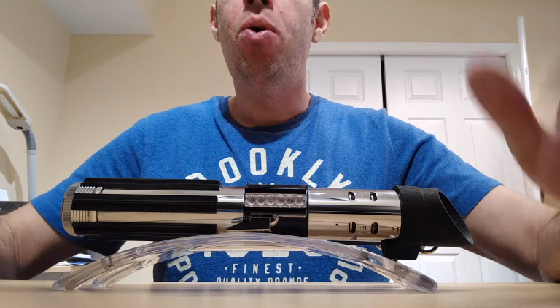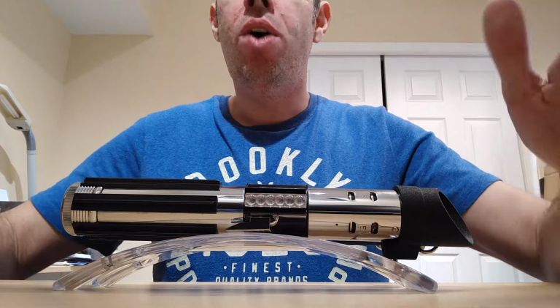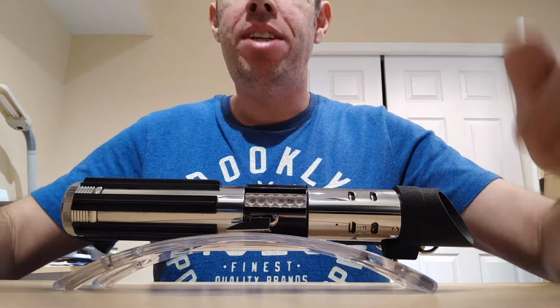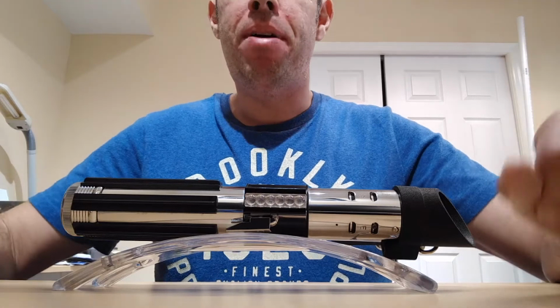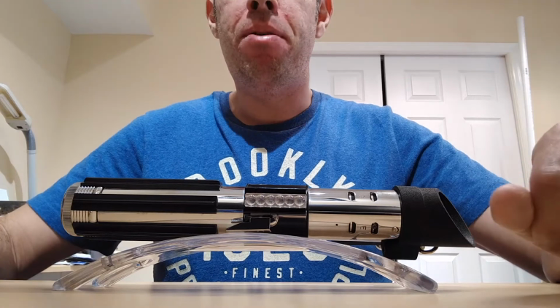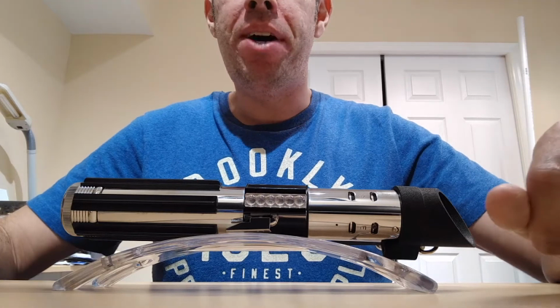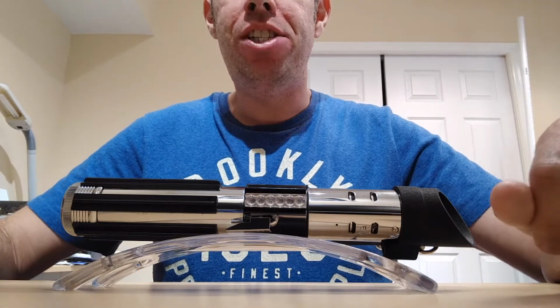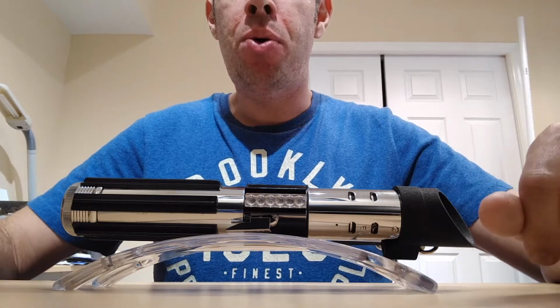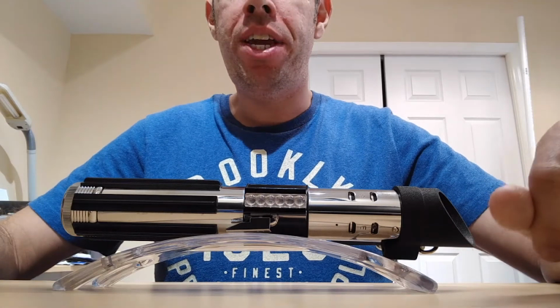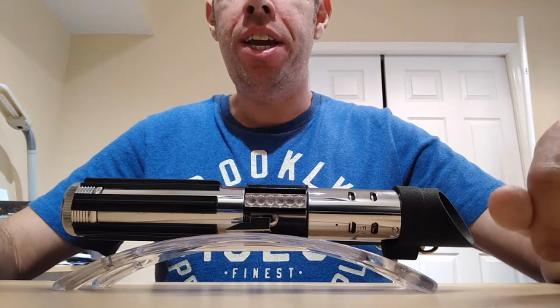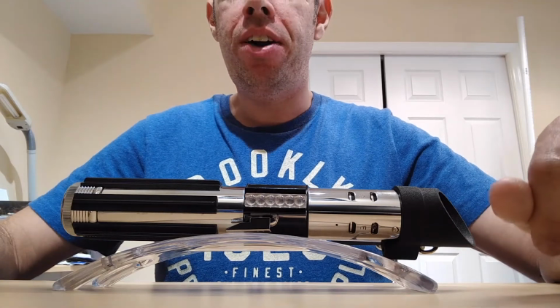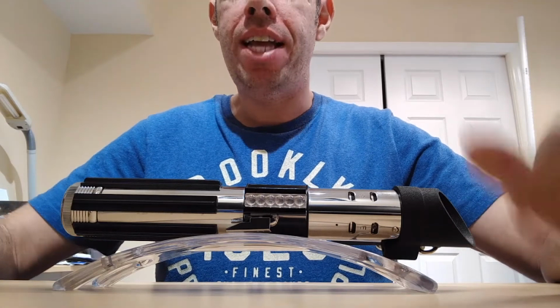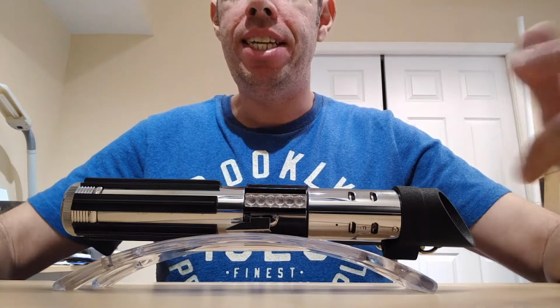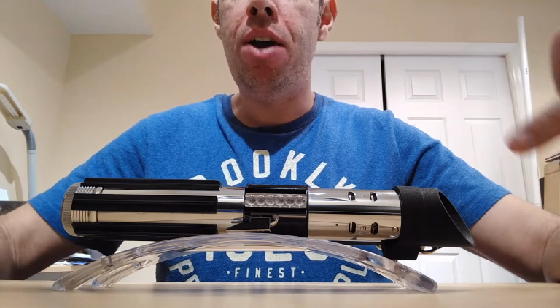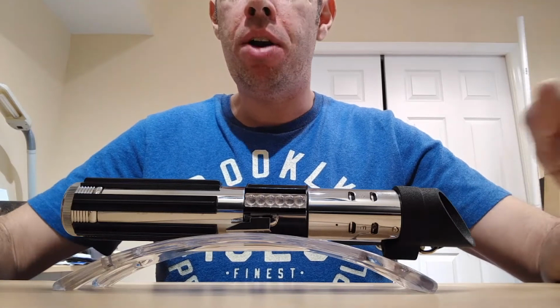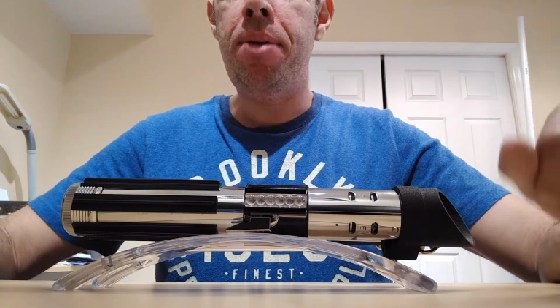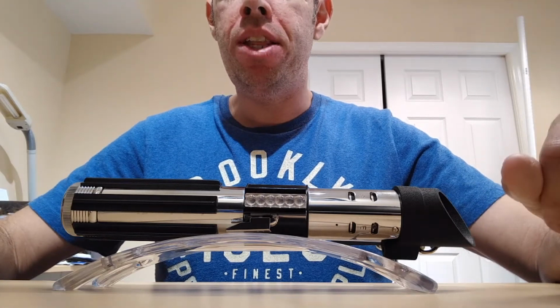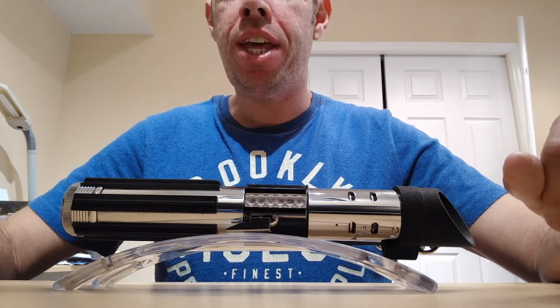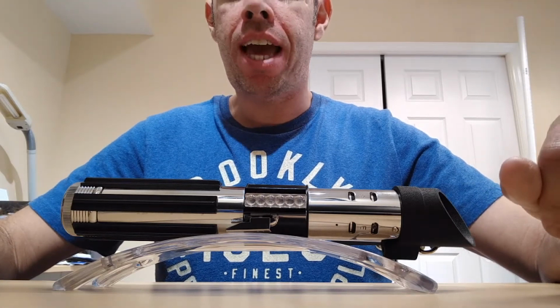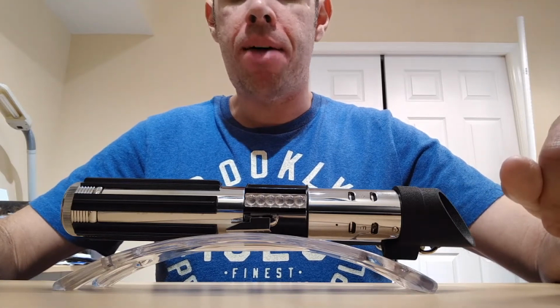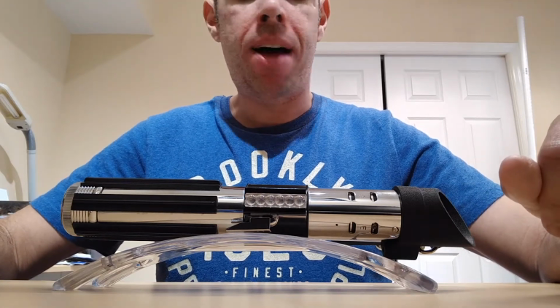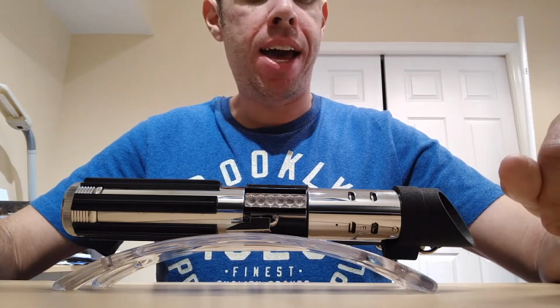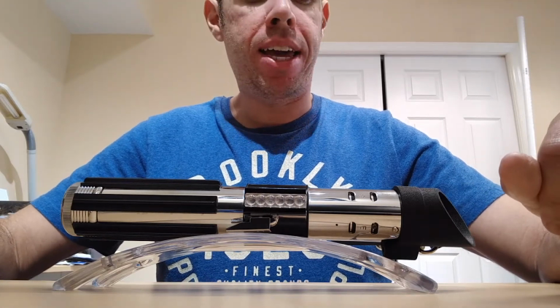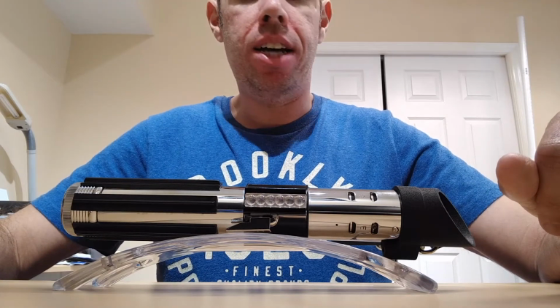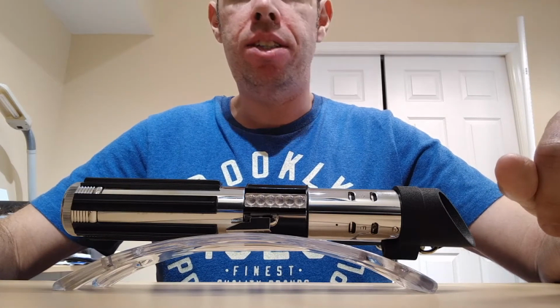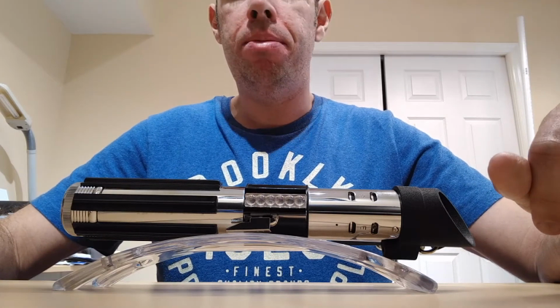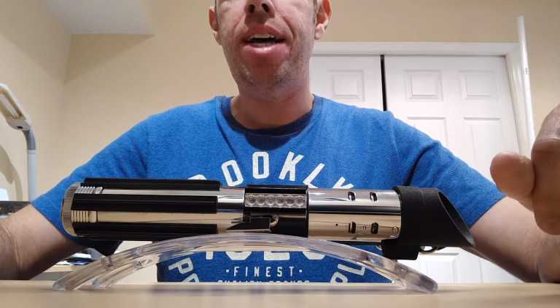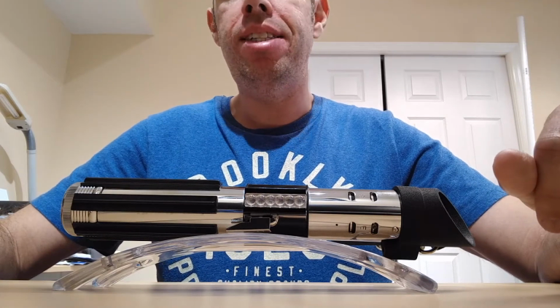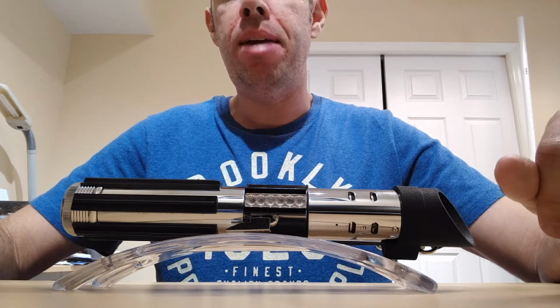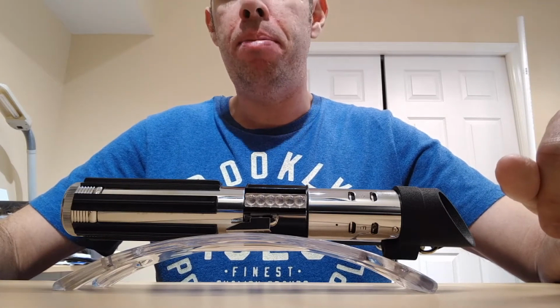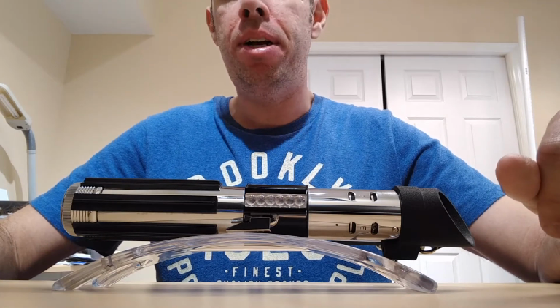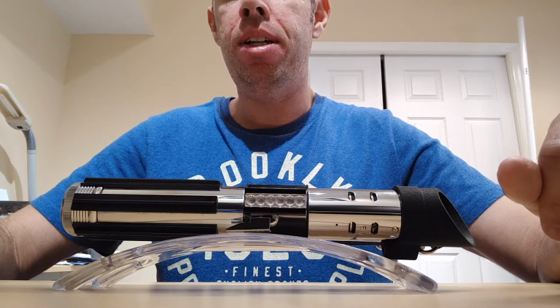What's up everybody, Tony here, and today we're going to be looking at my custom lightsaber build.